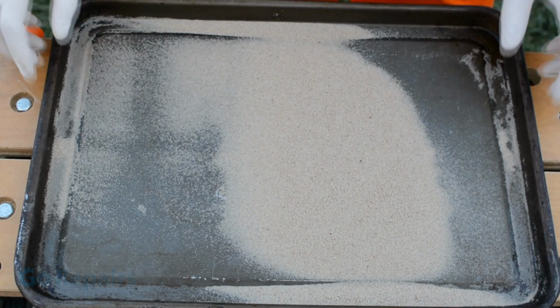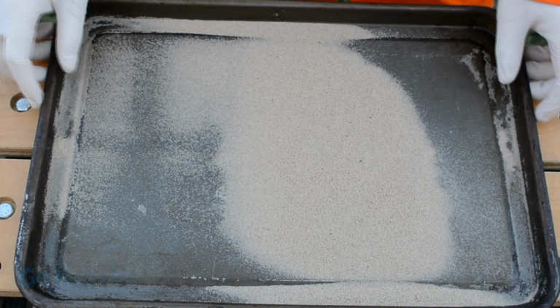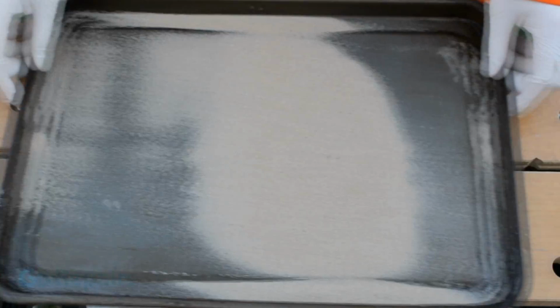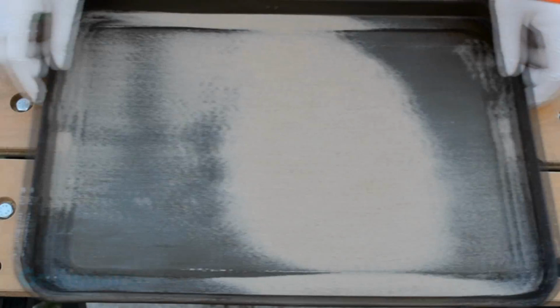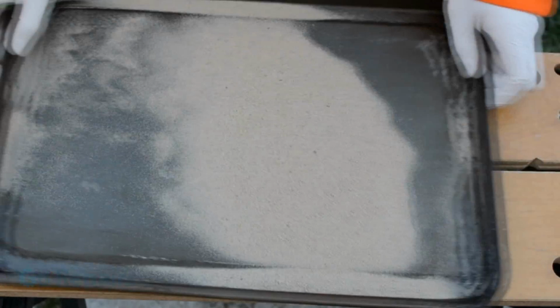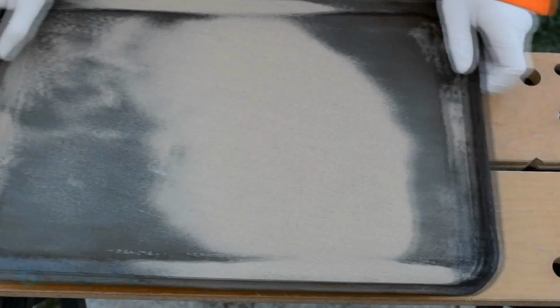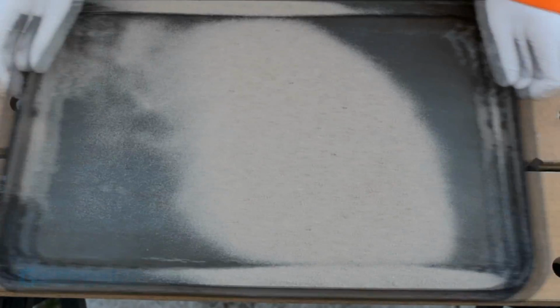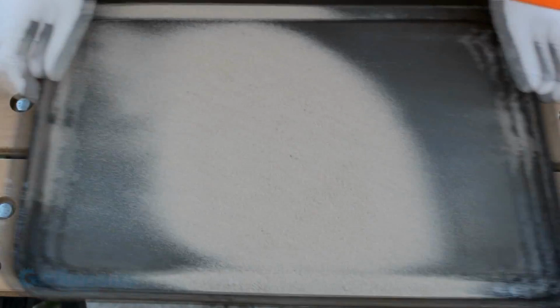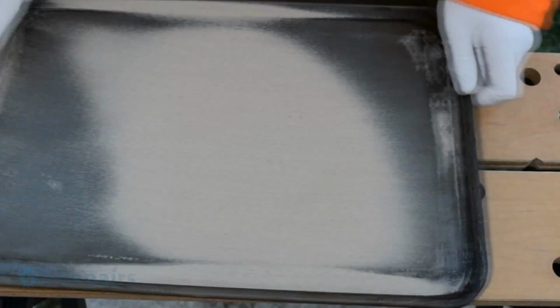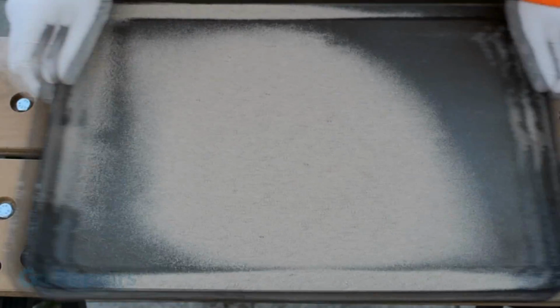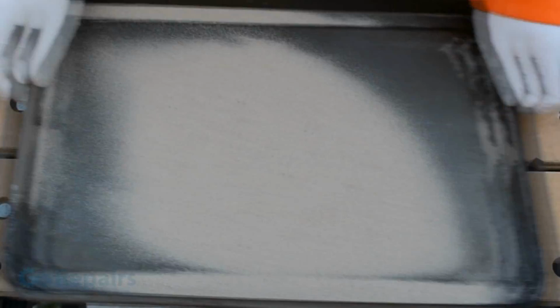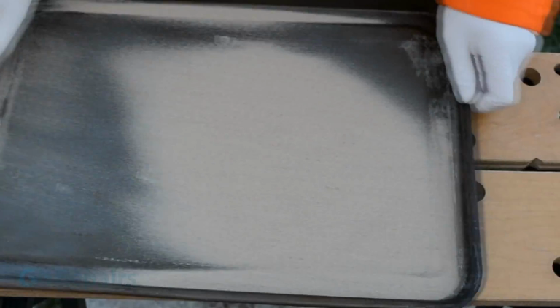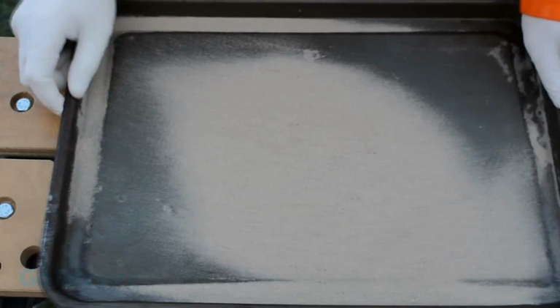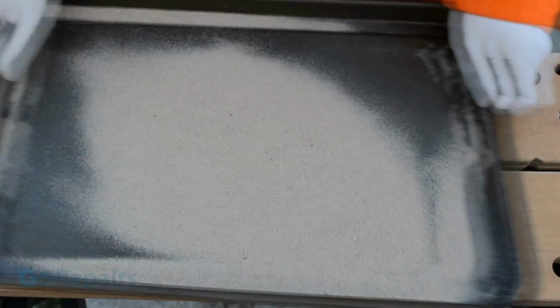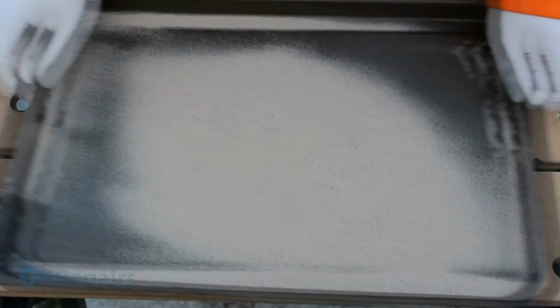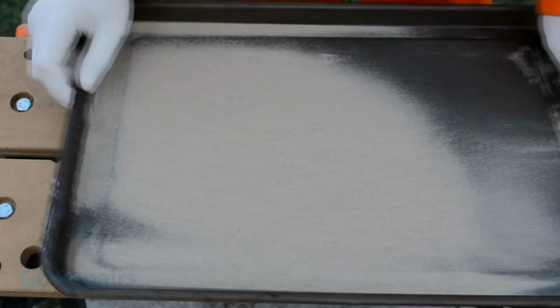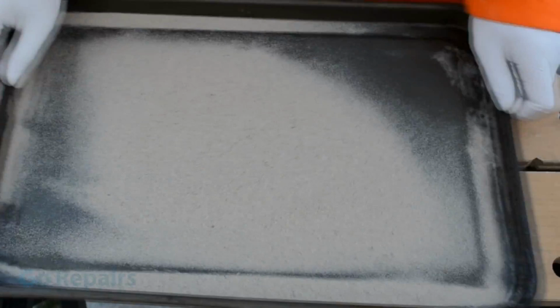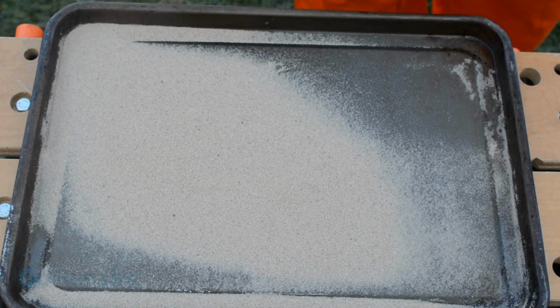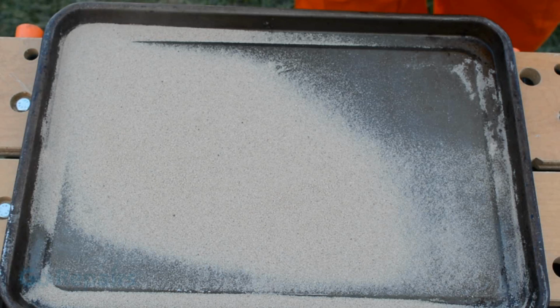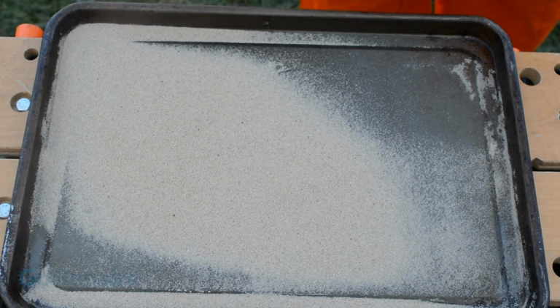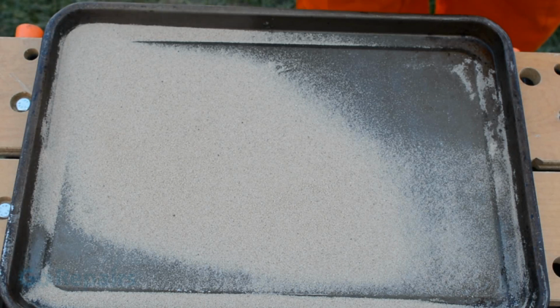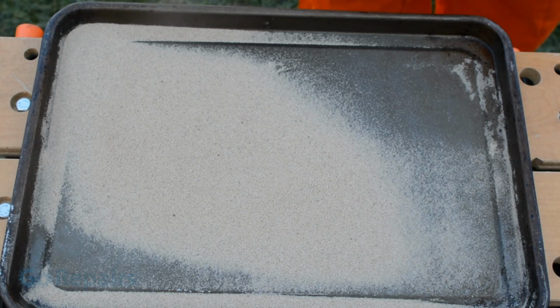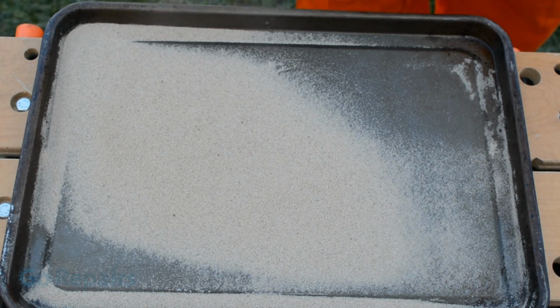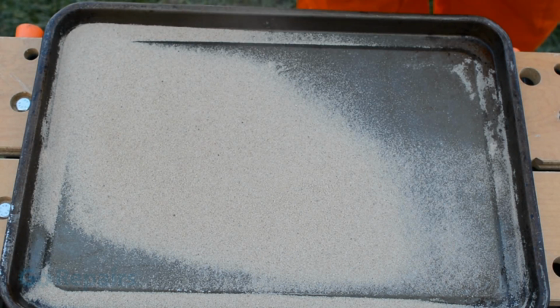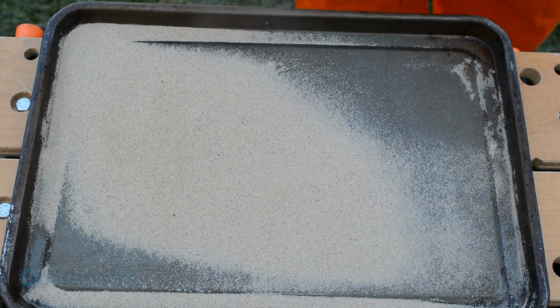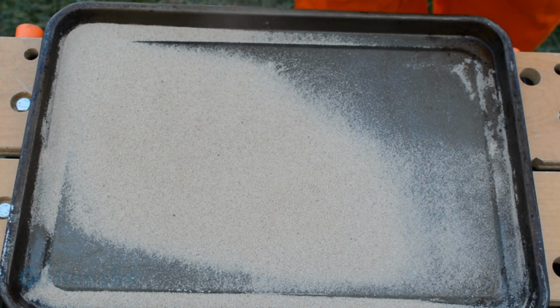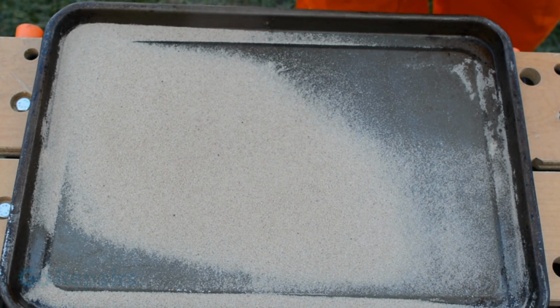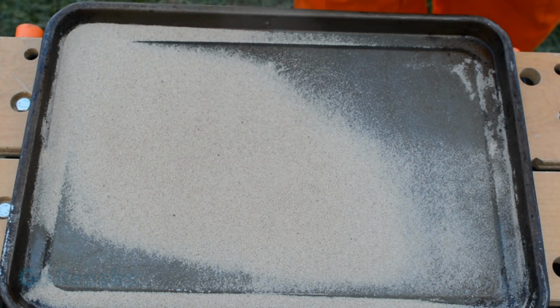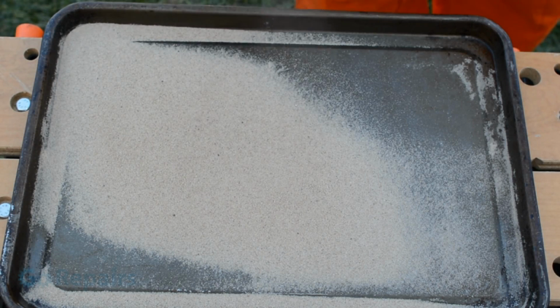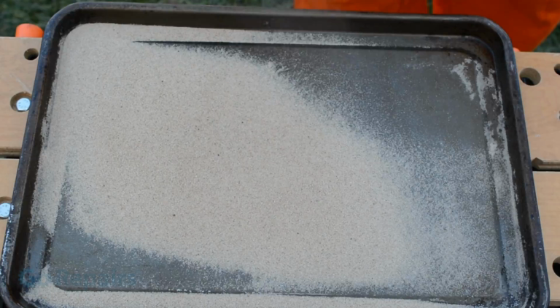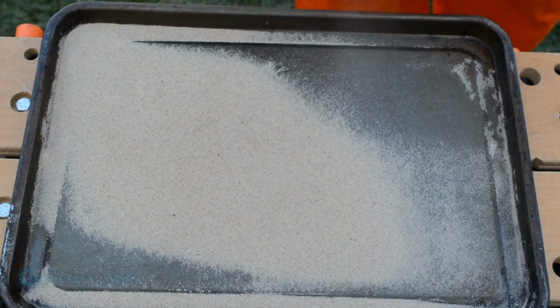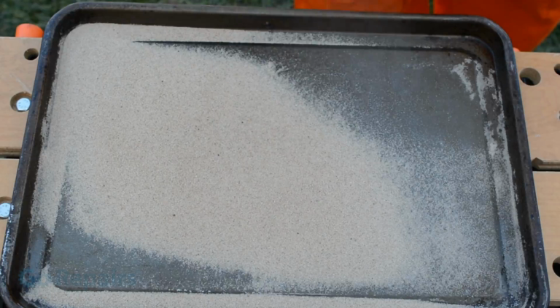Lay your sand on the baking tray and shake it to even it out. Then add an even coat of your scotch guard to the sand before allowing it to dry.